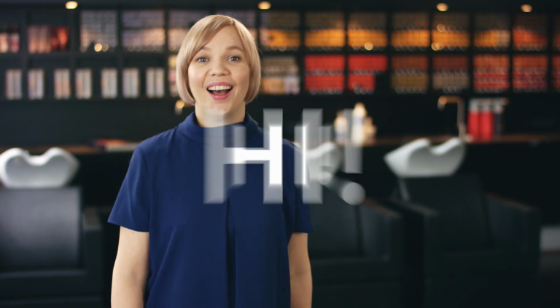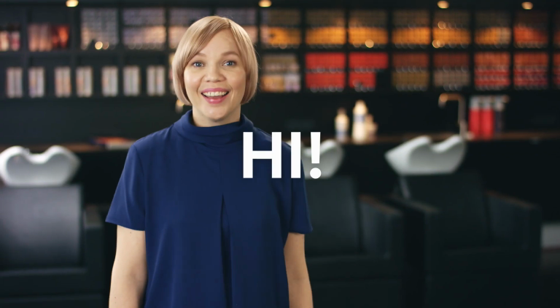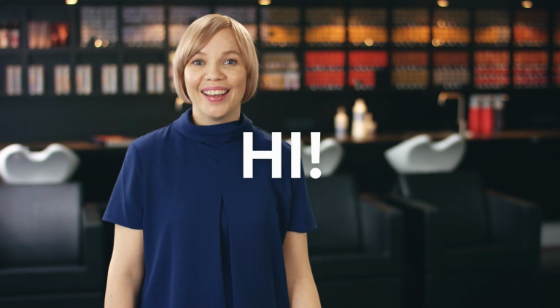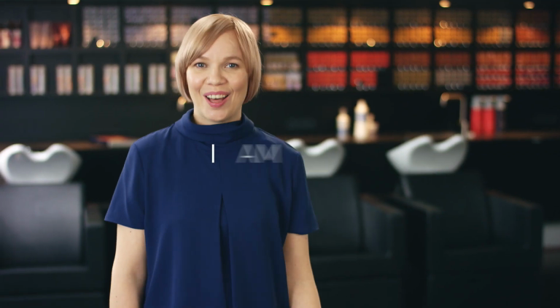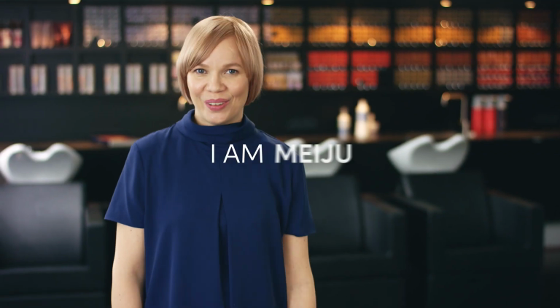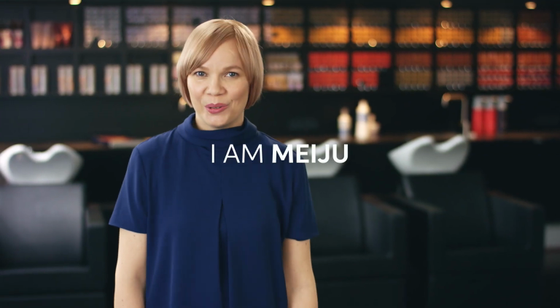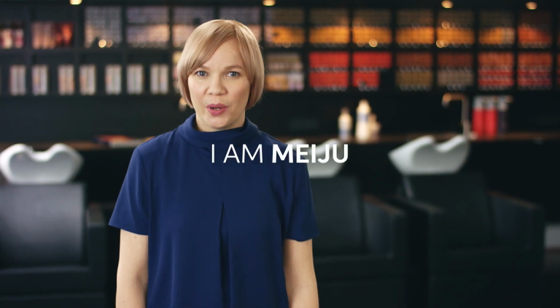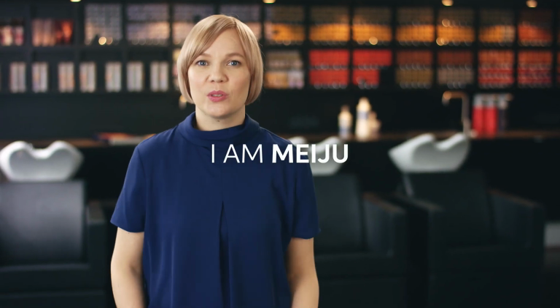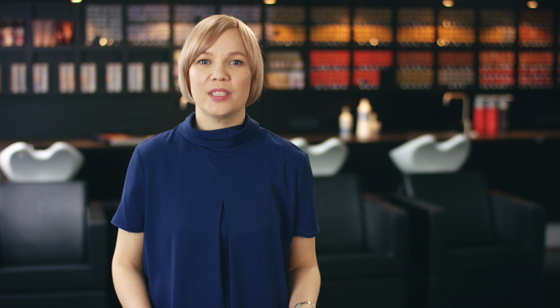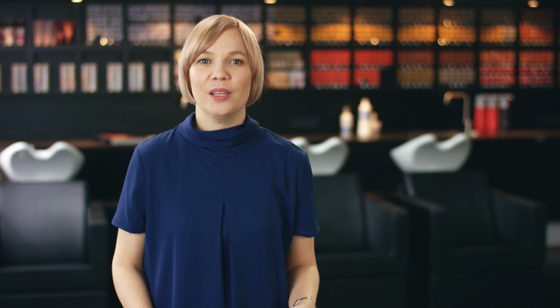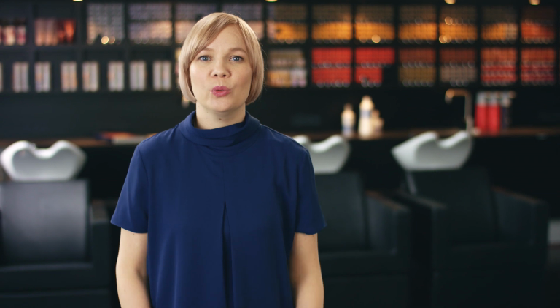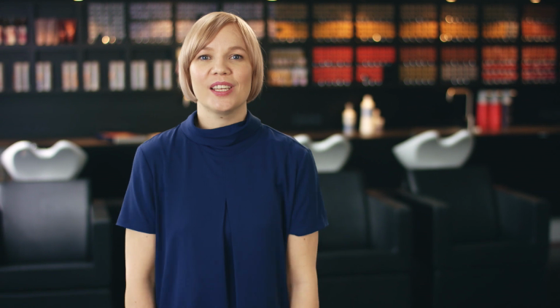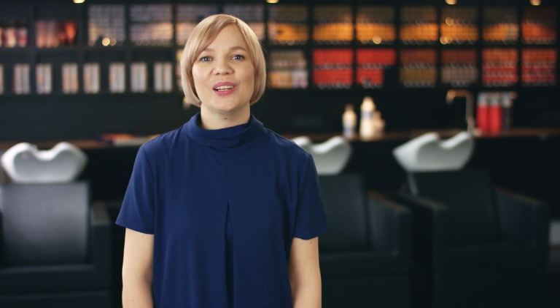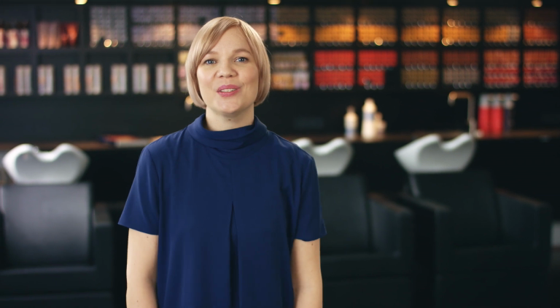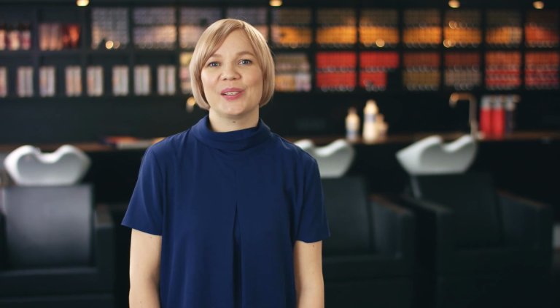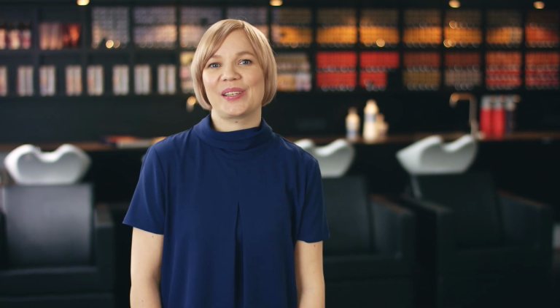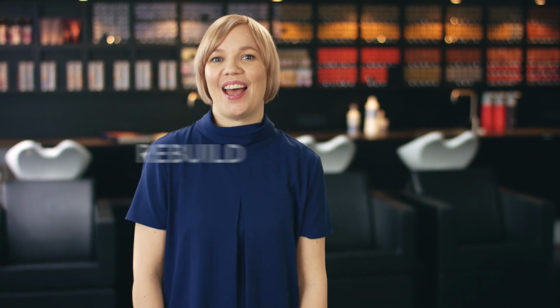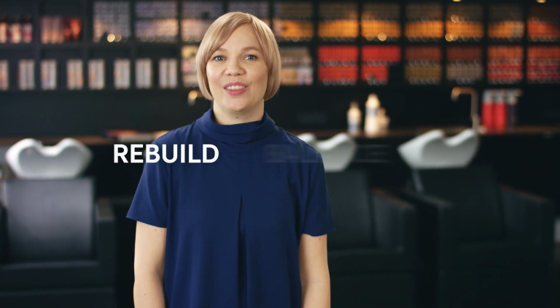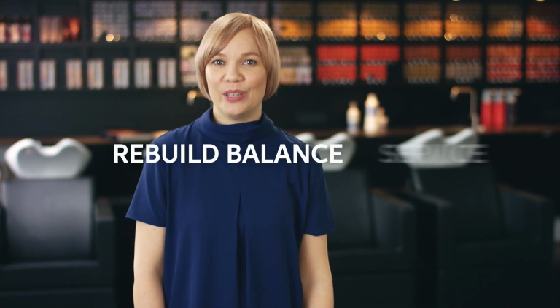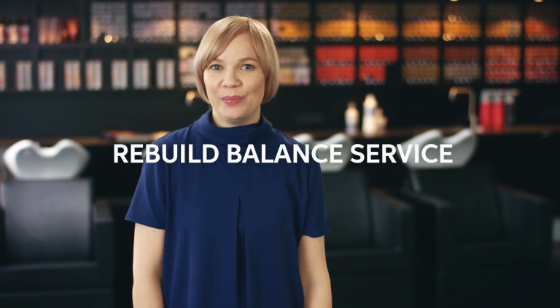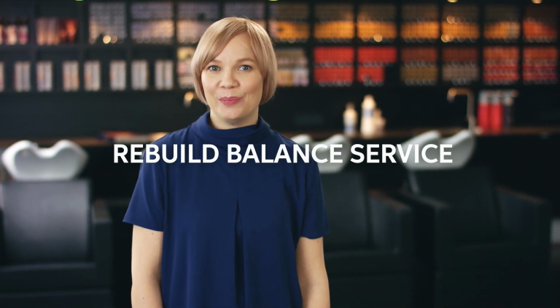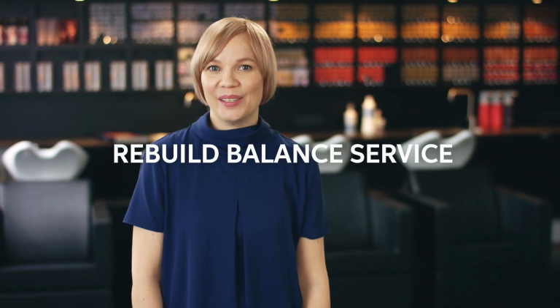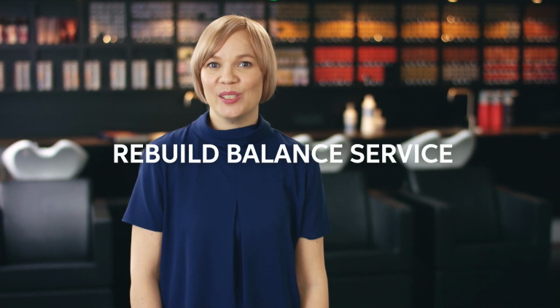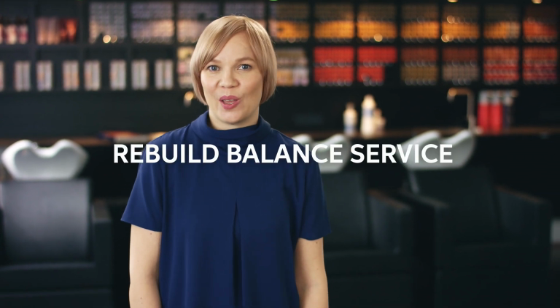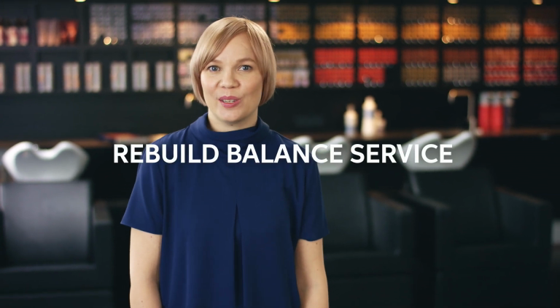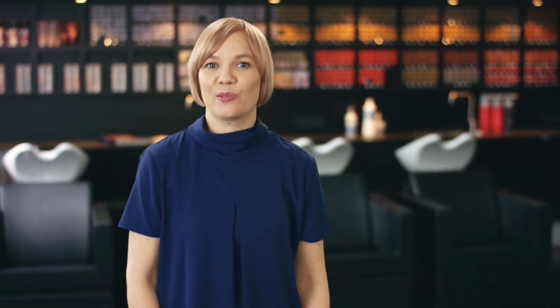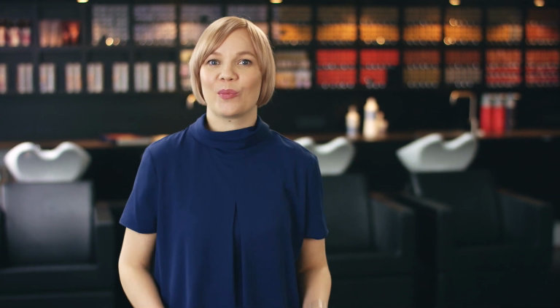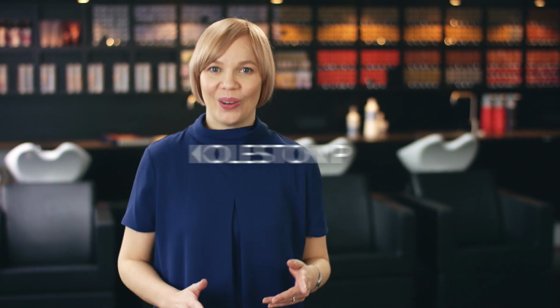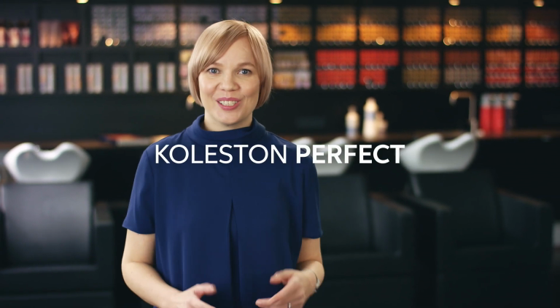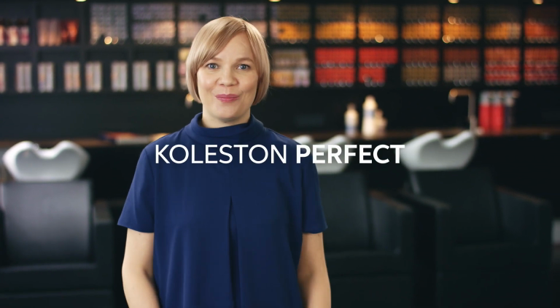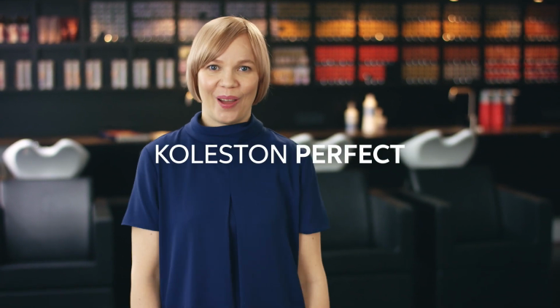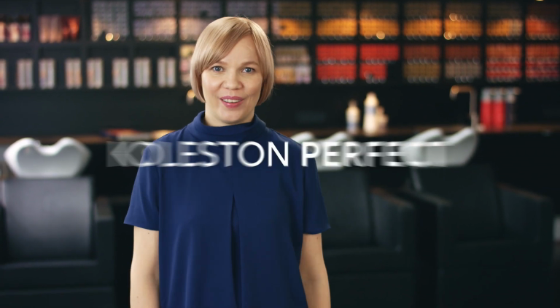Hi, I'm Nejo, and today we will take a closer look at the Rebuild Balance service from Colliston Perfect.